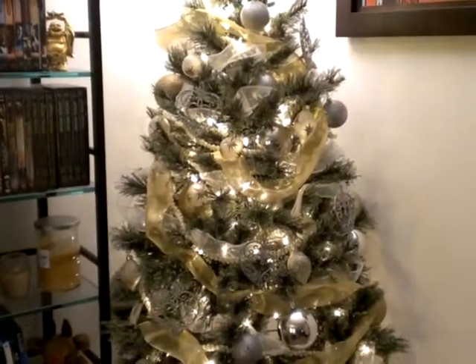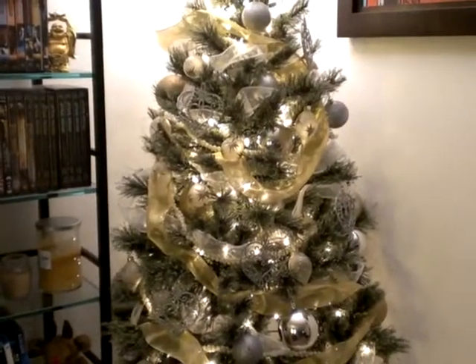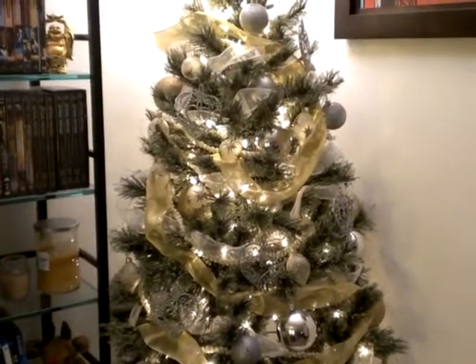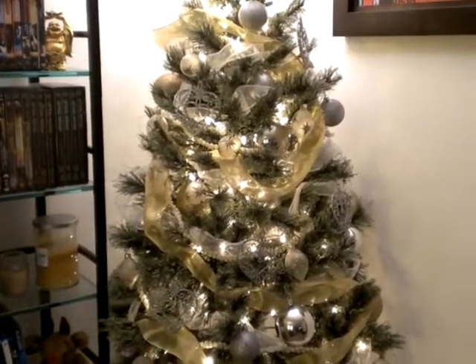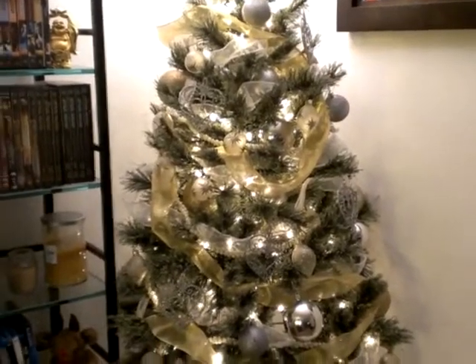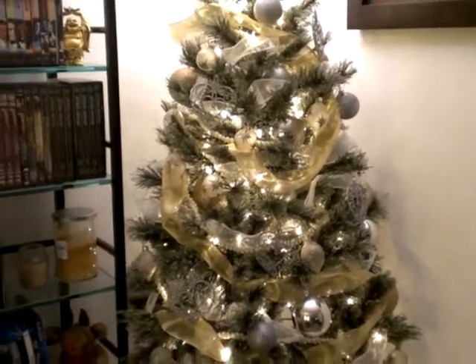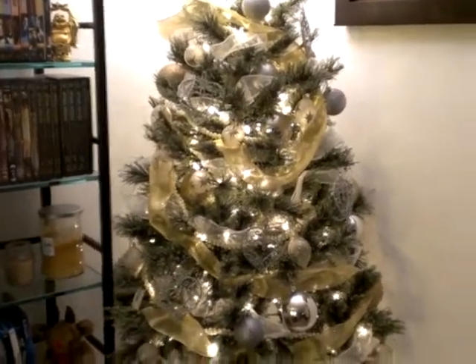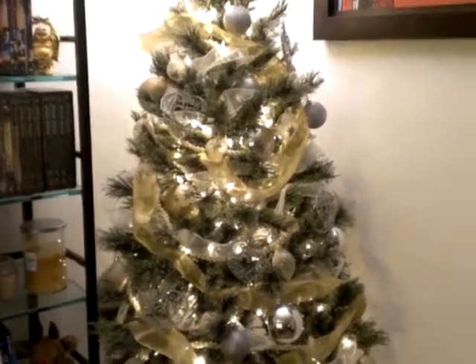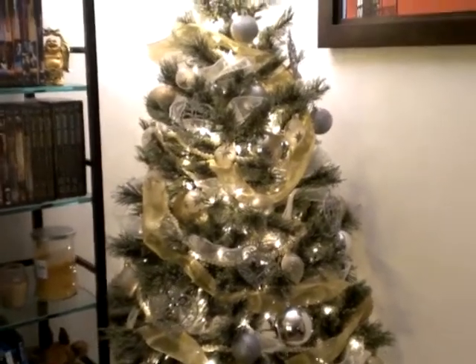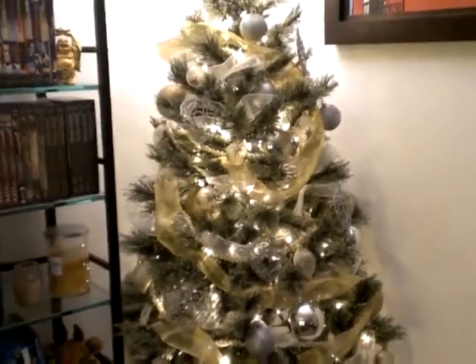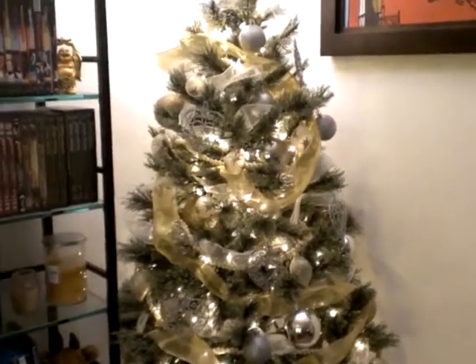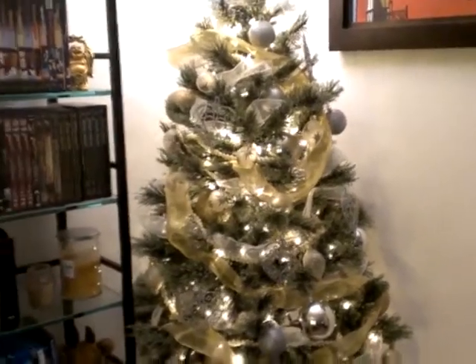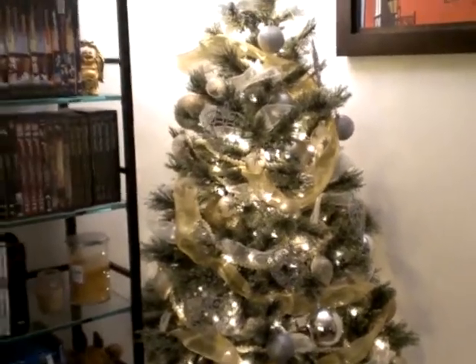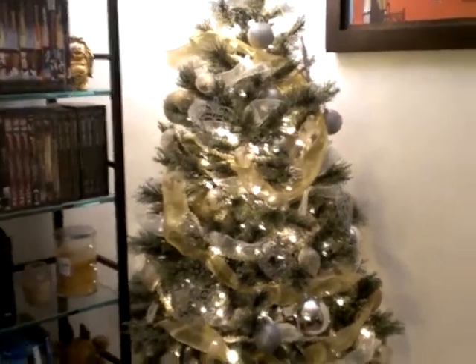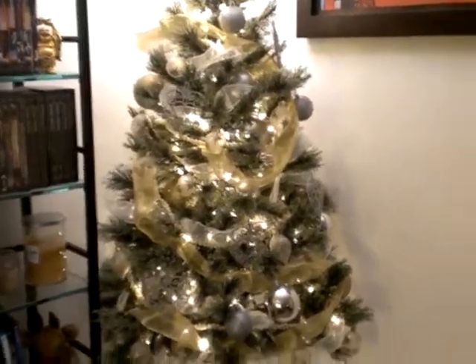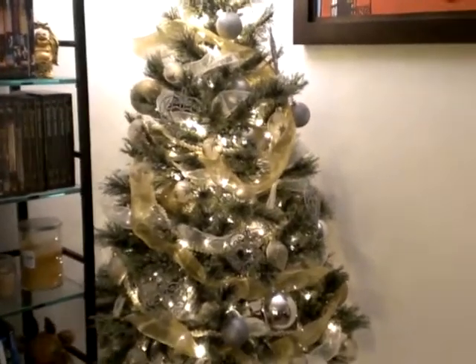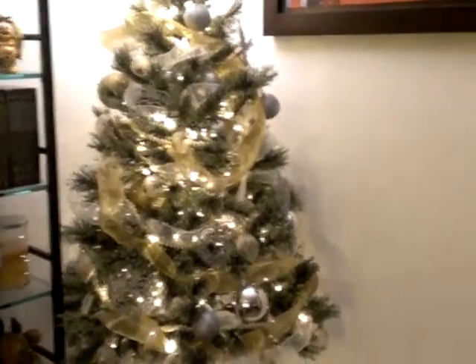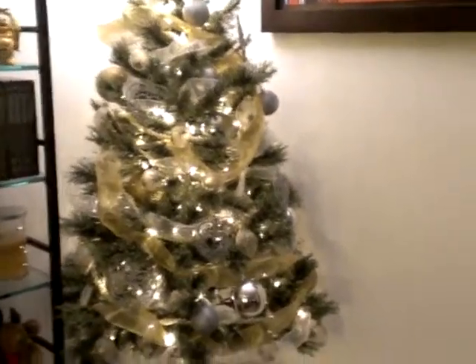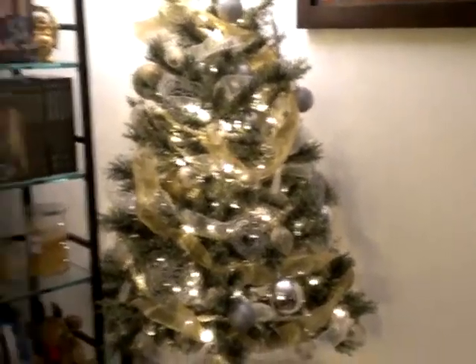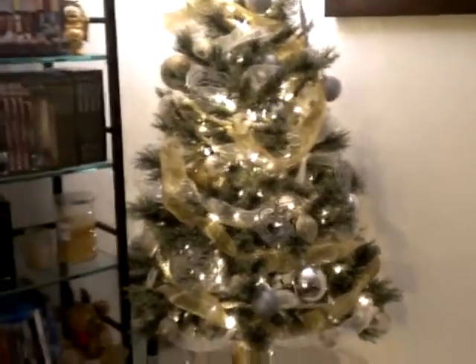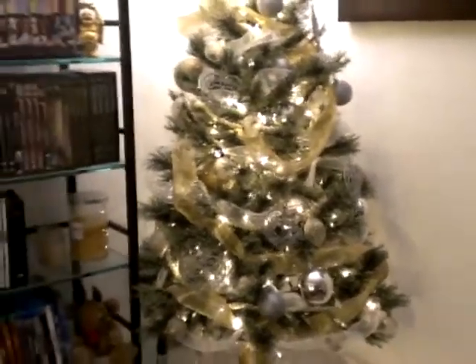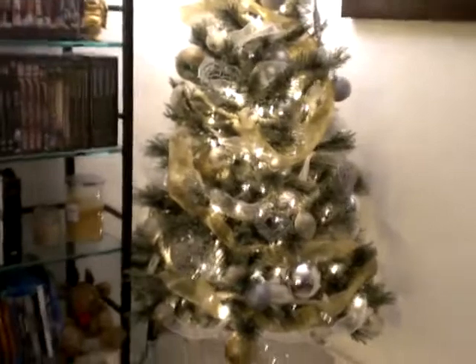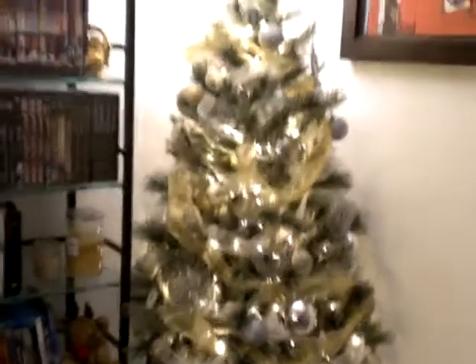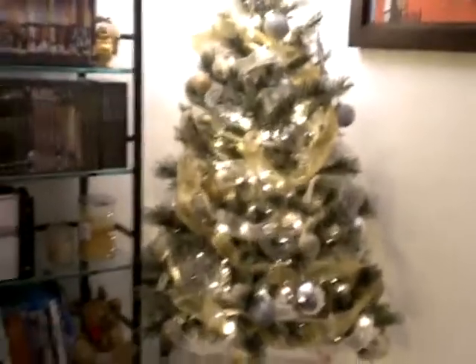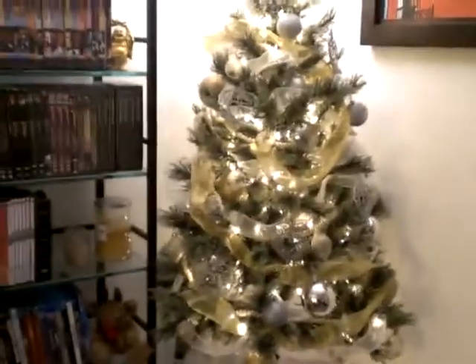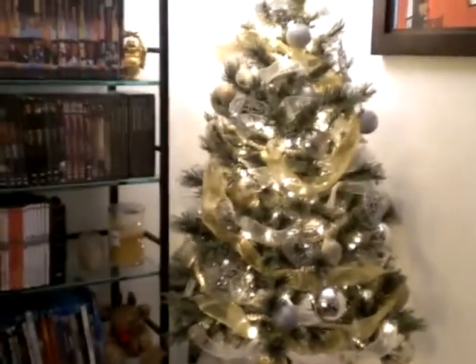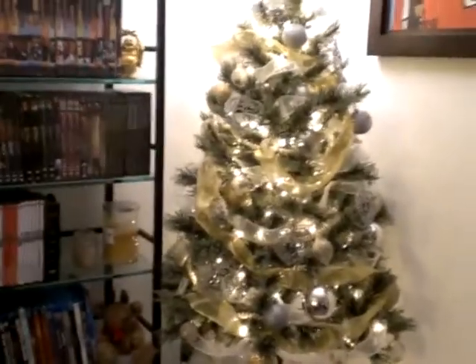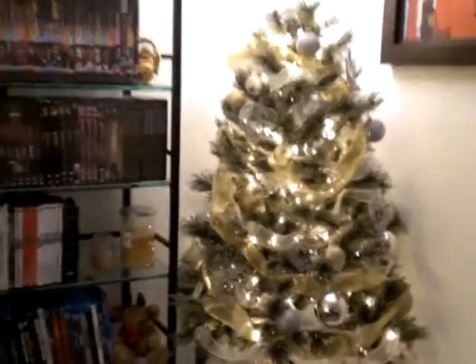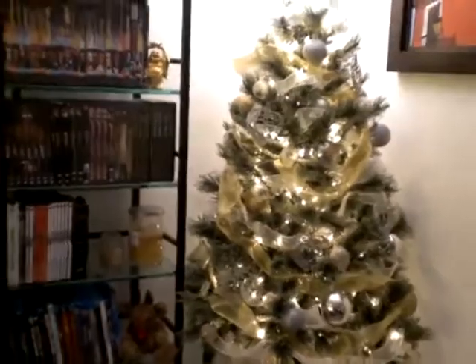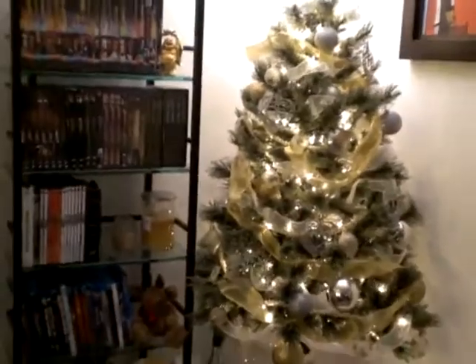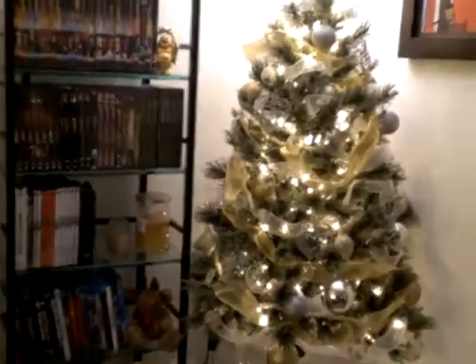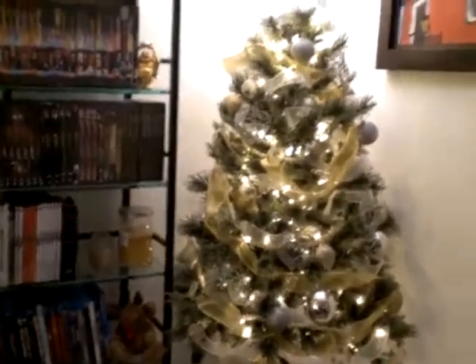Hi everybody, it's Louisa here and I just wanted to share with you my trees. I'm going to show you the one that I have in my living room first.